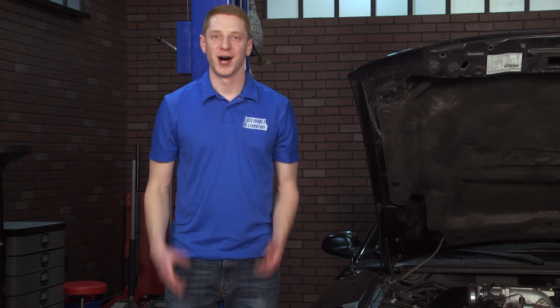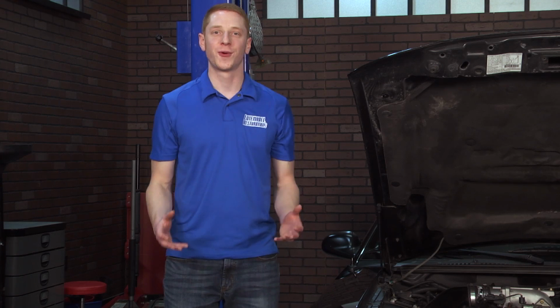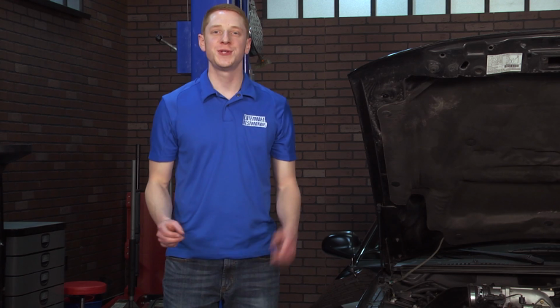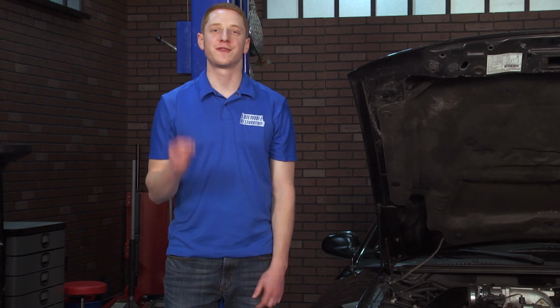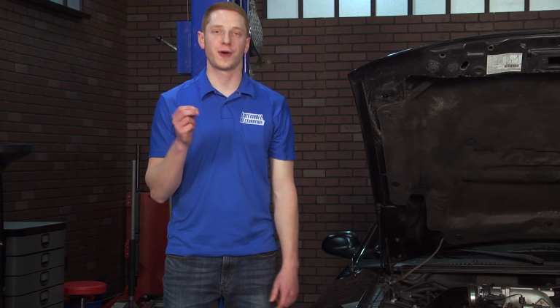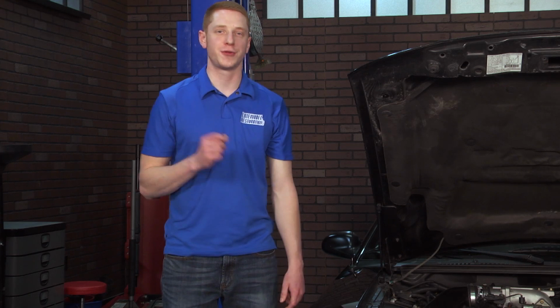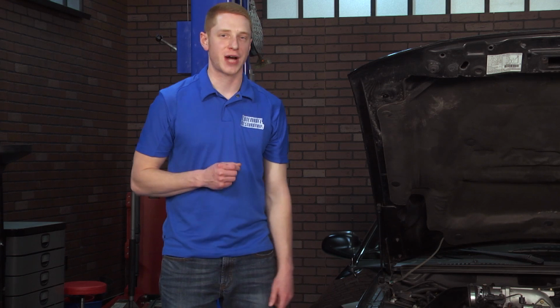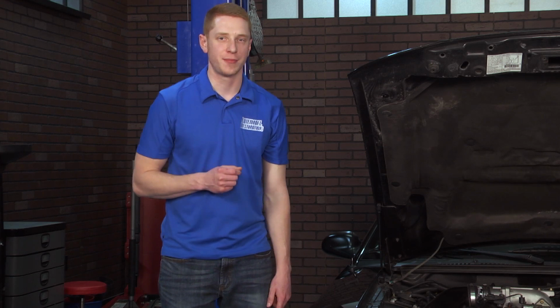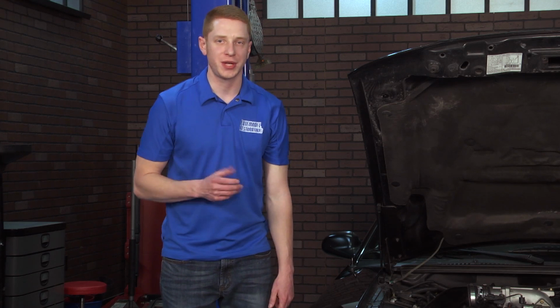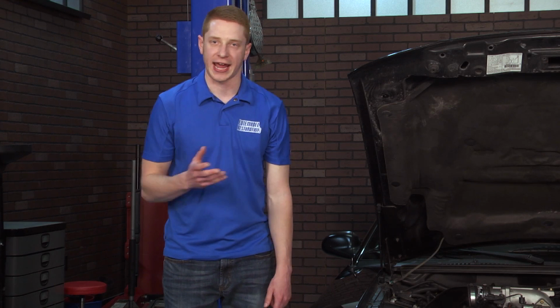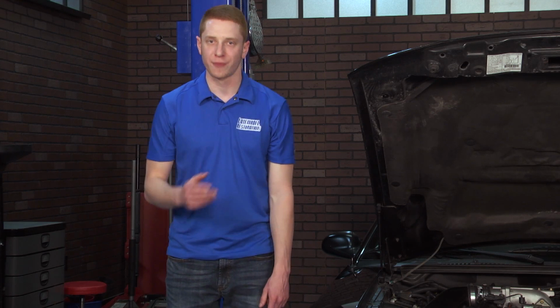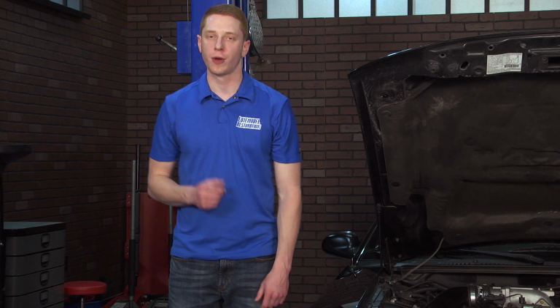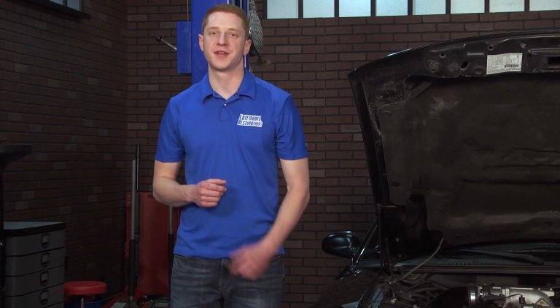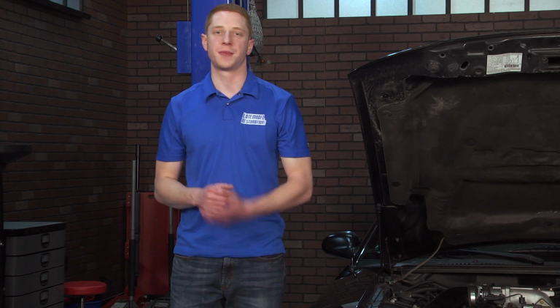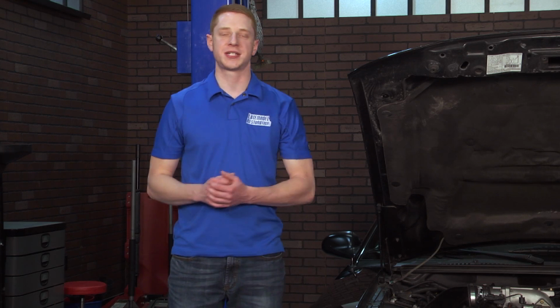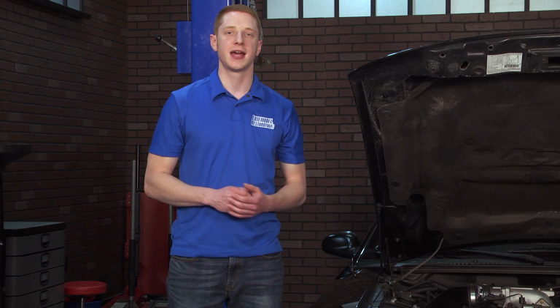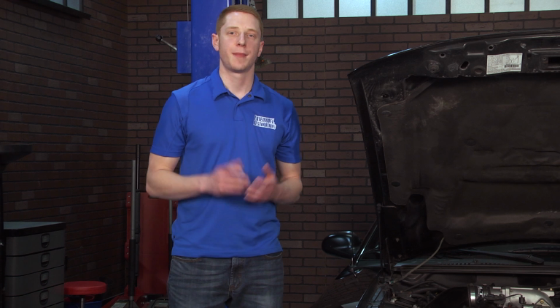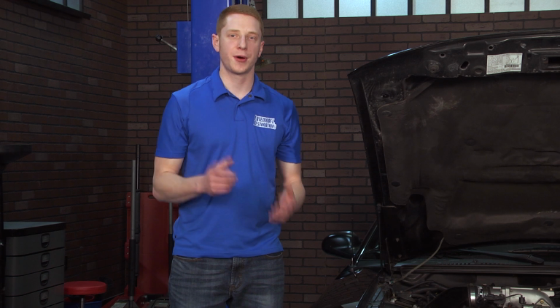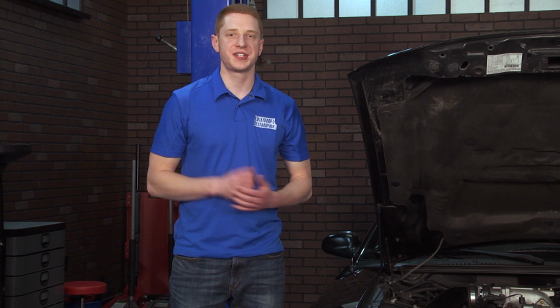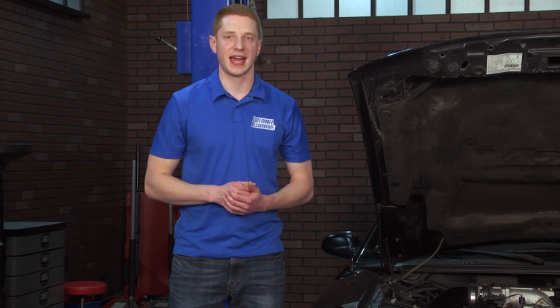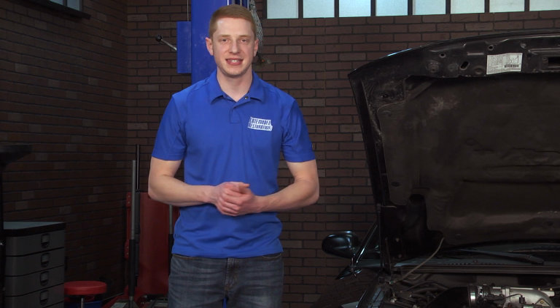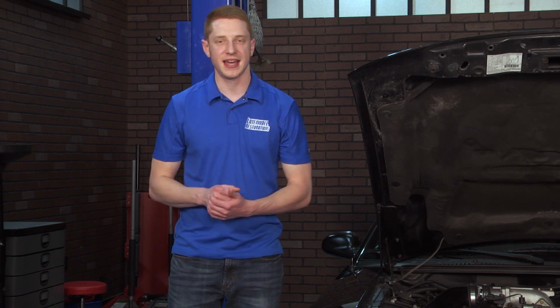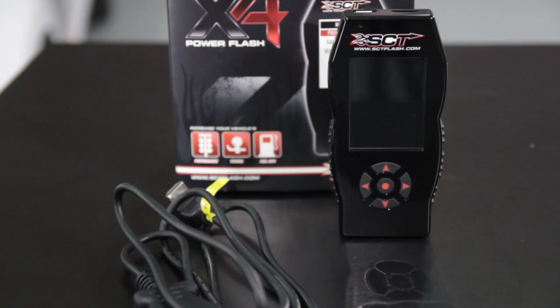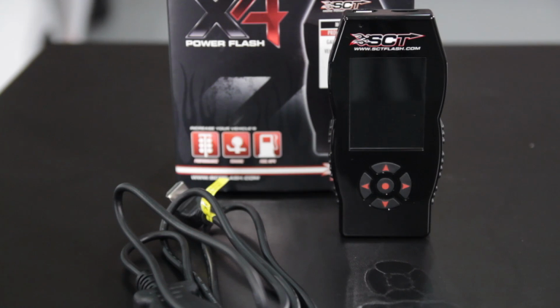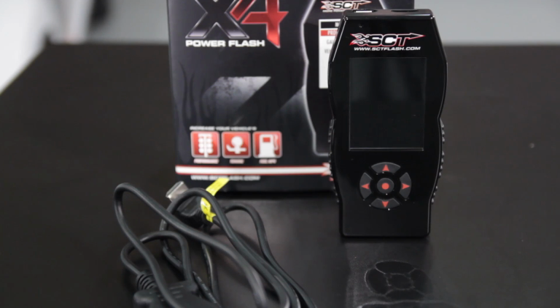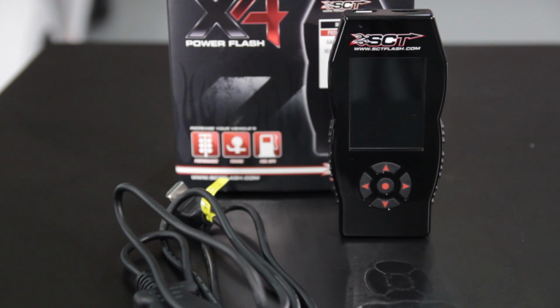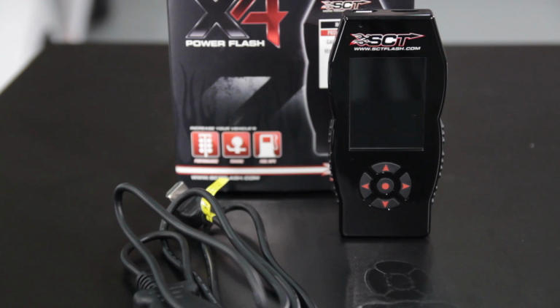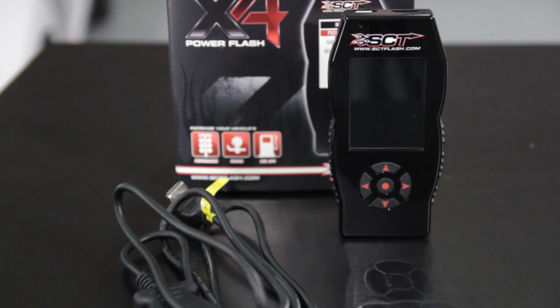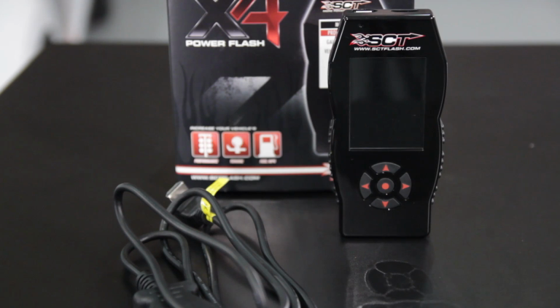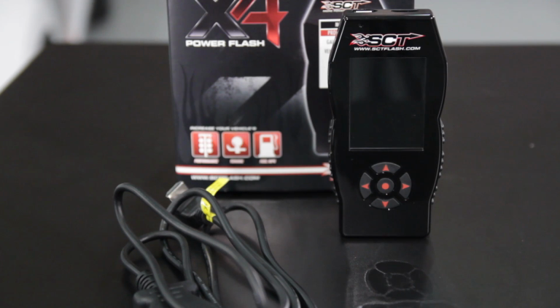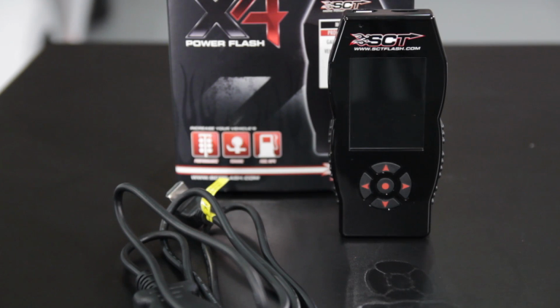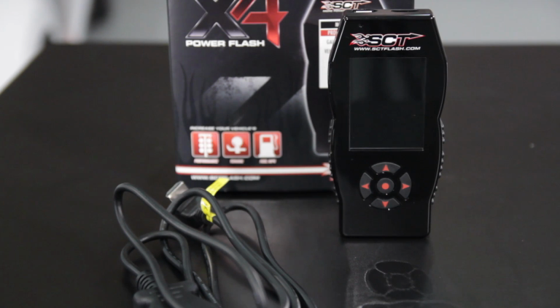Of course, you can further the drivability and performance of your Mustang by purchasing an SCT X4 Tuner and SVE Custom Tune.